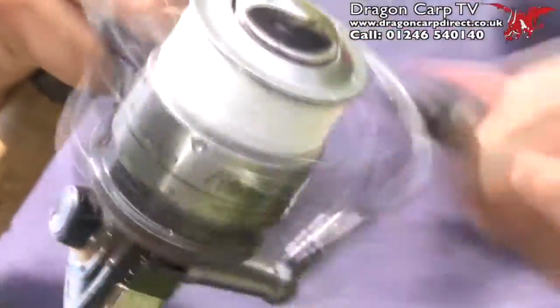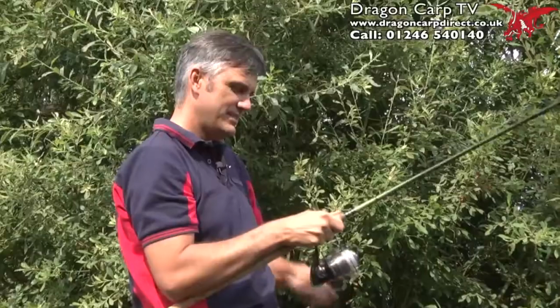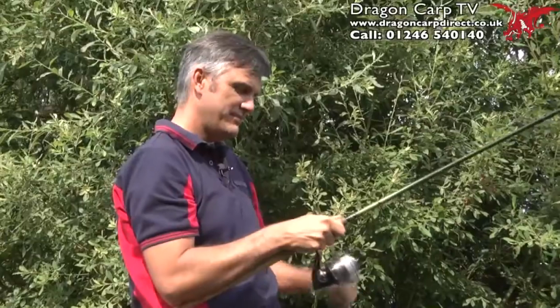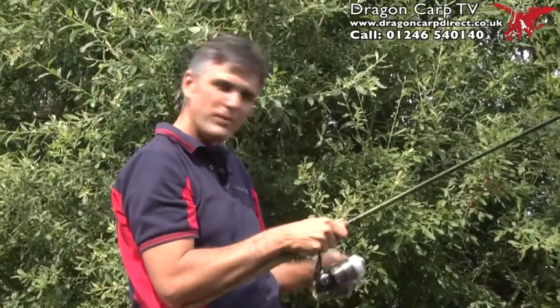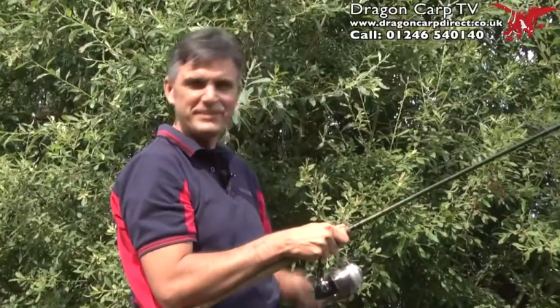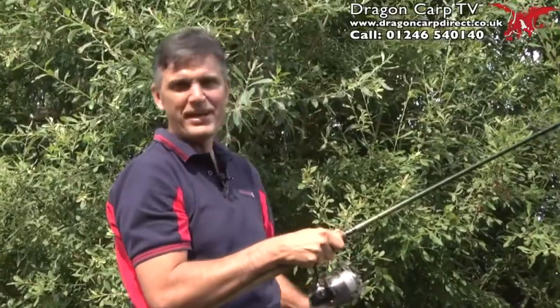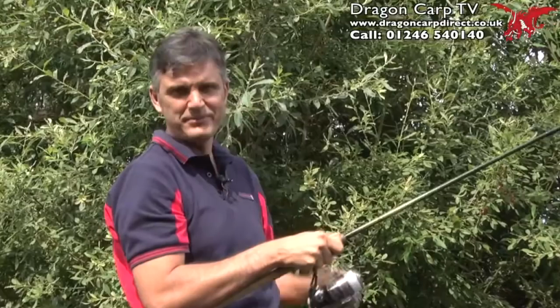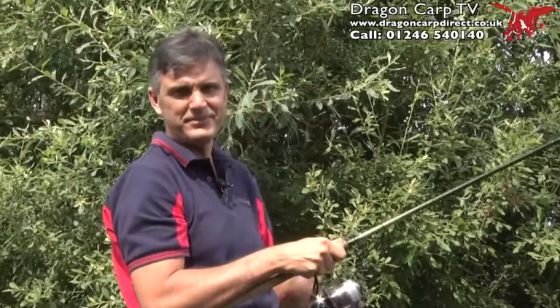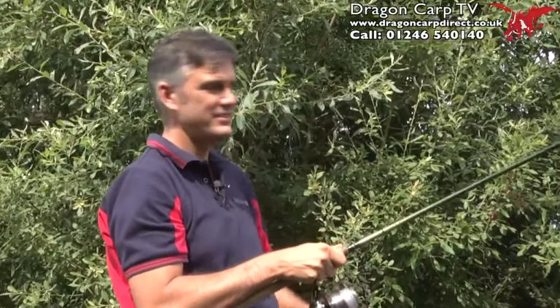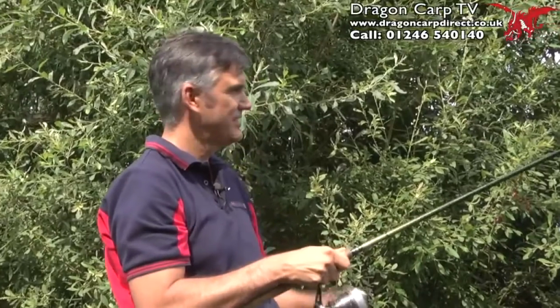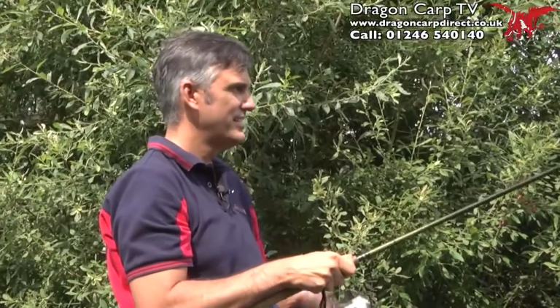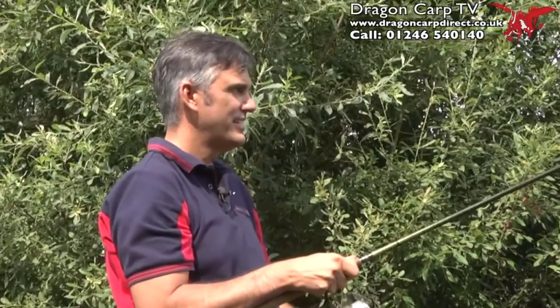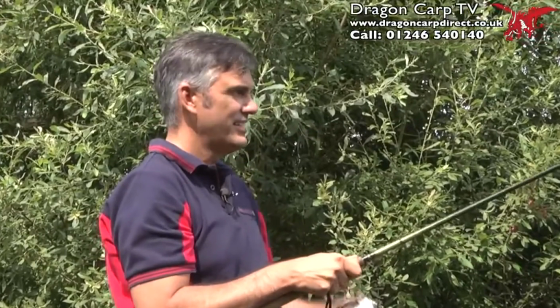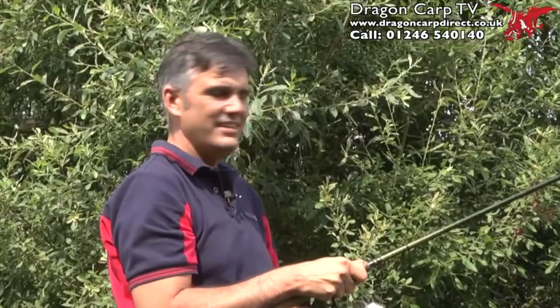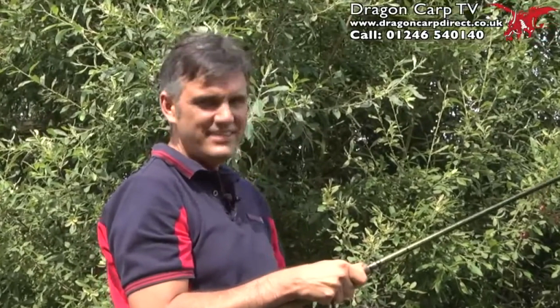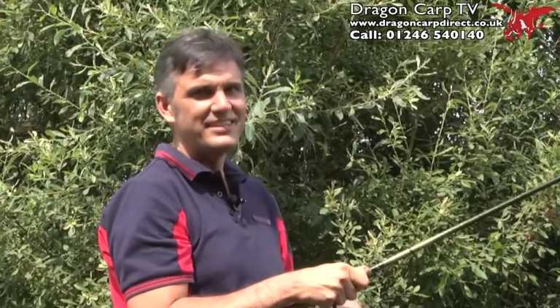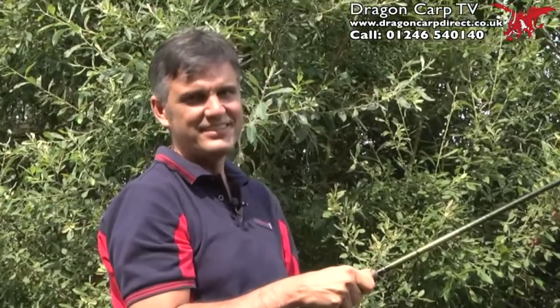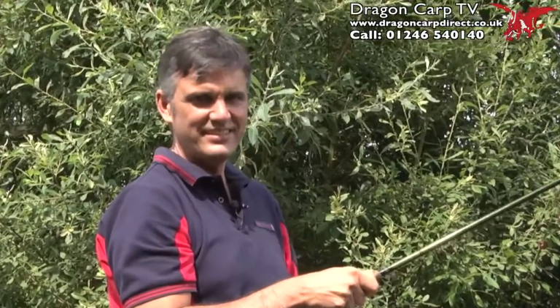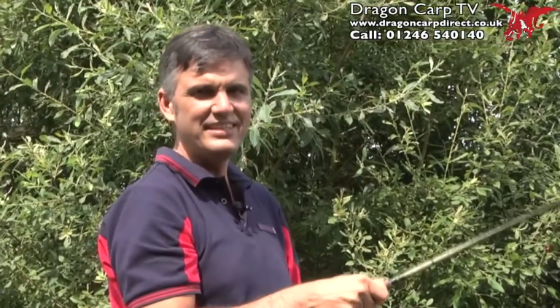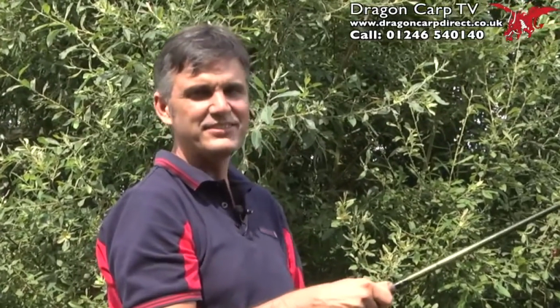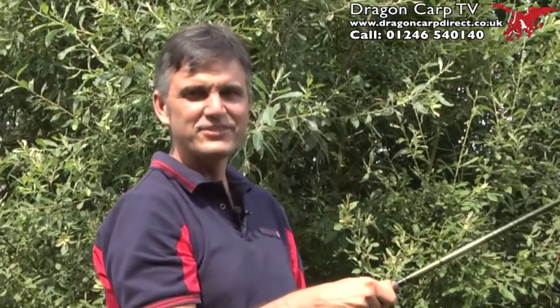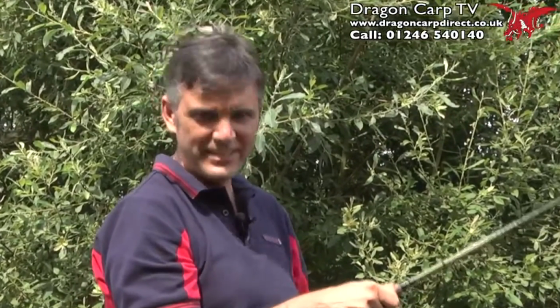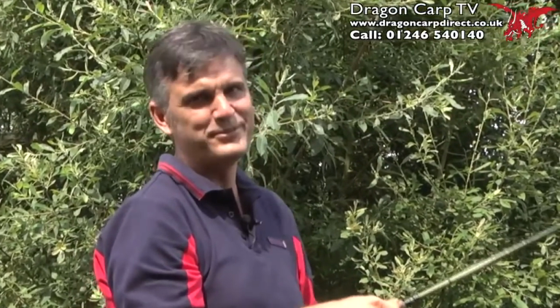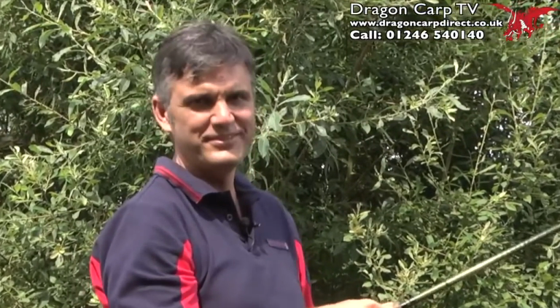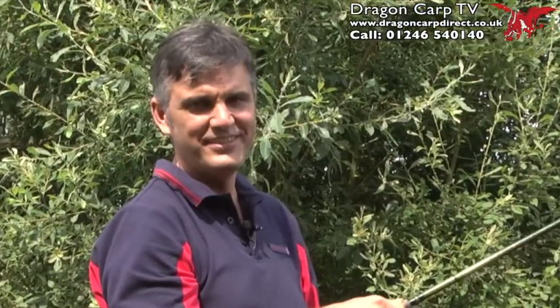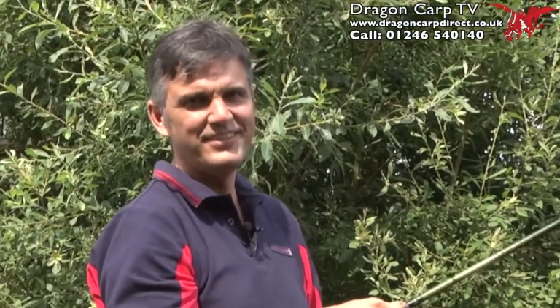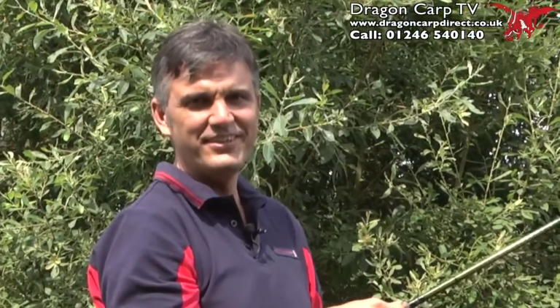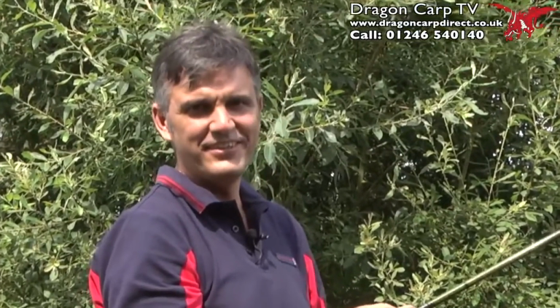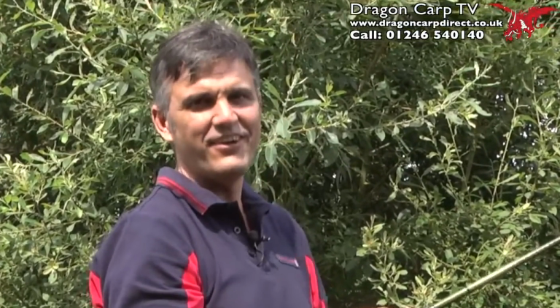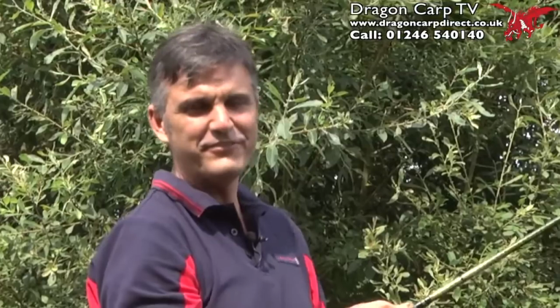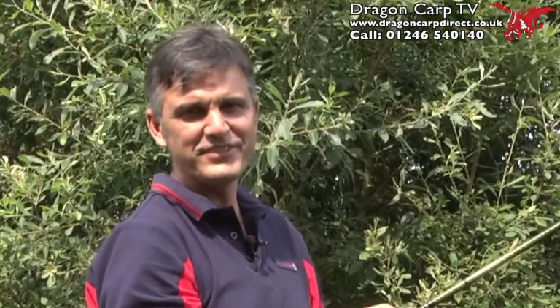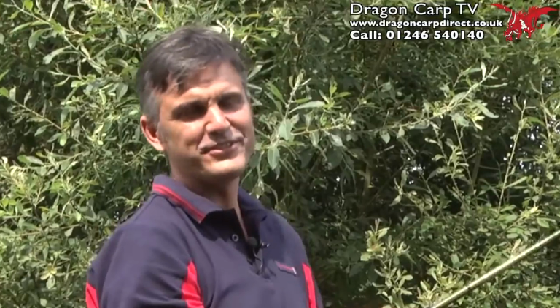For £20, this is the steal of the century.